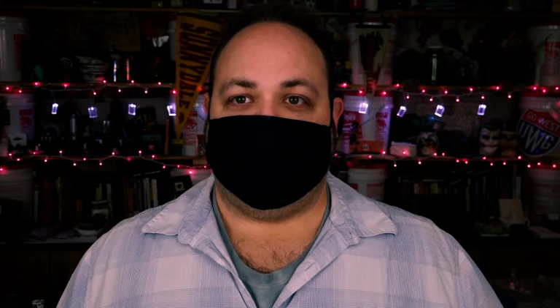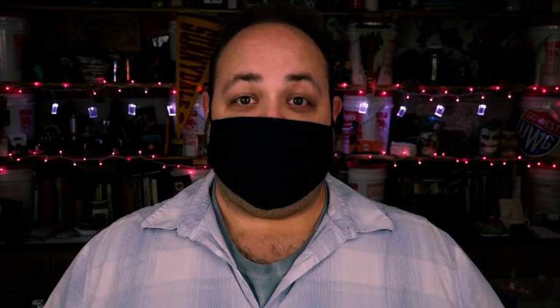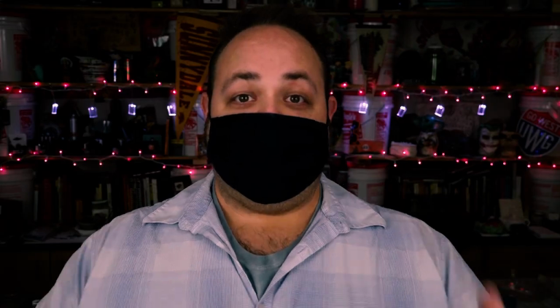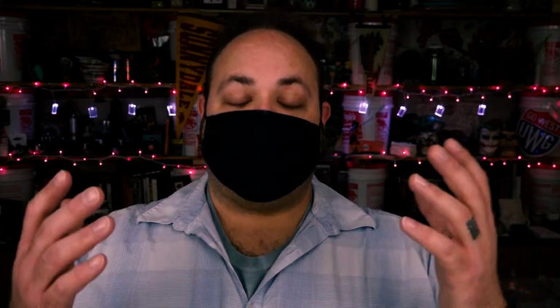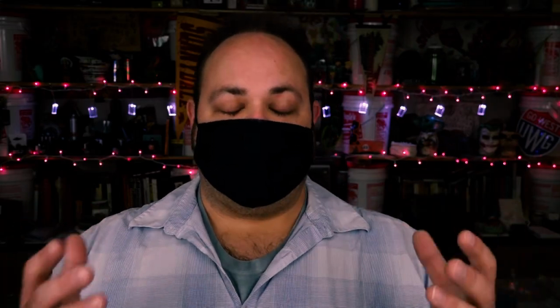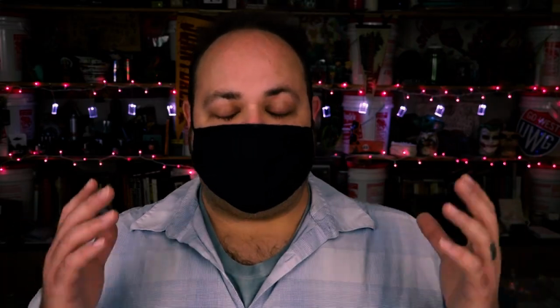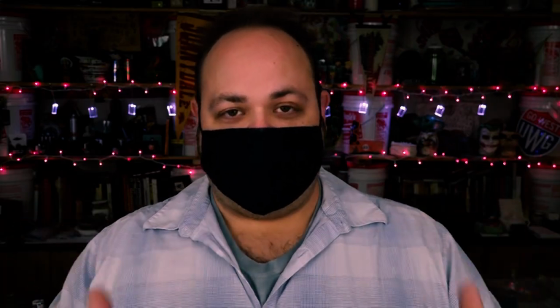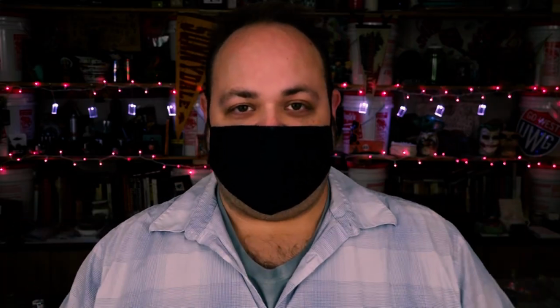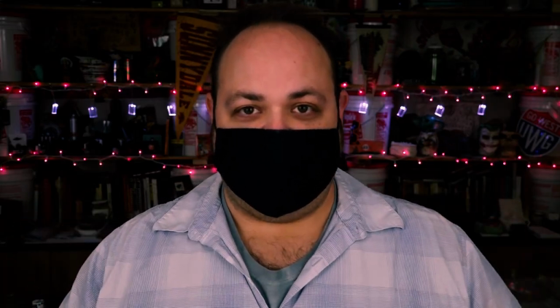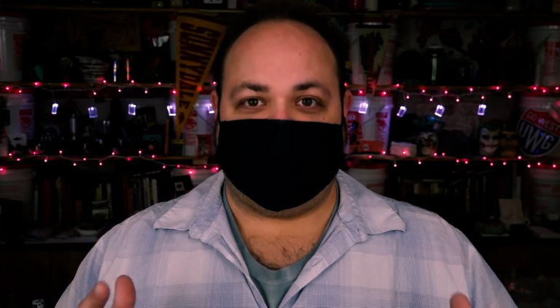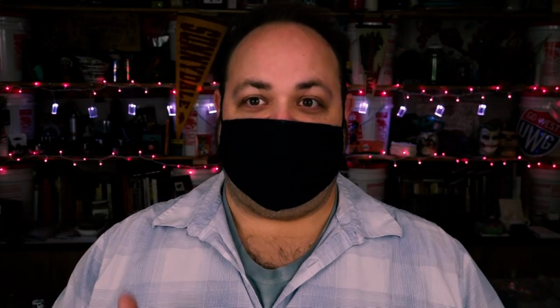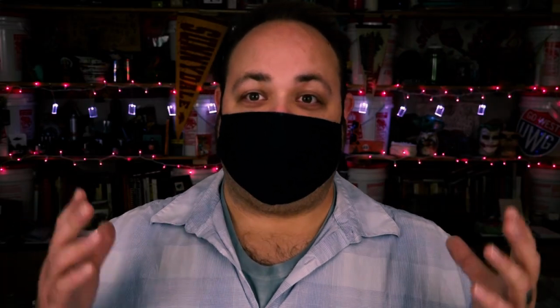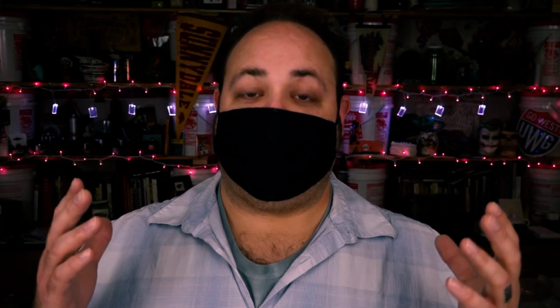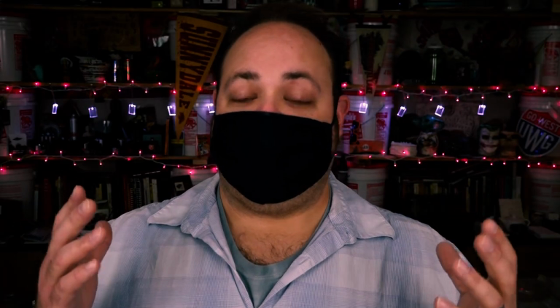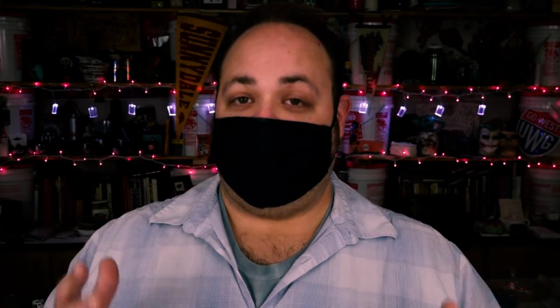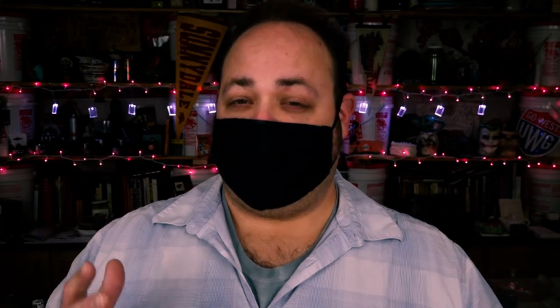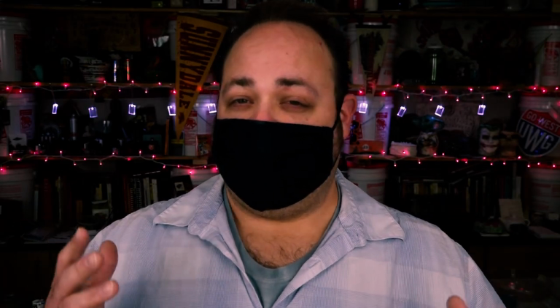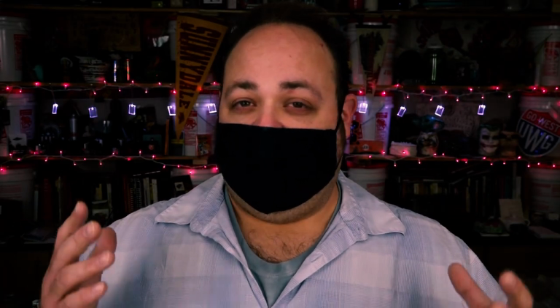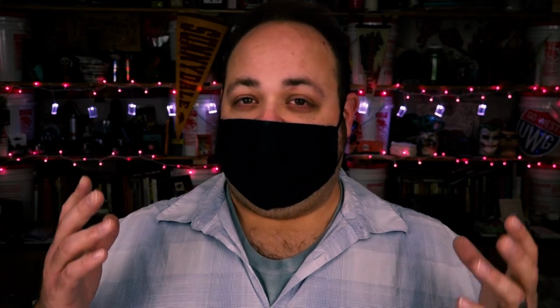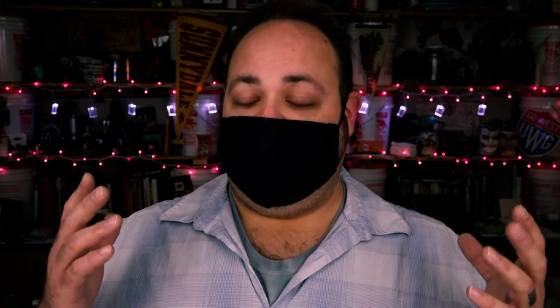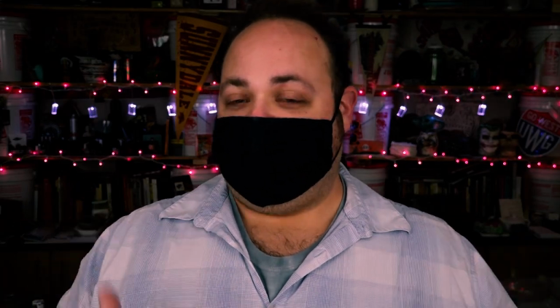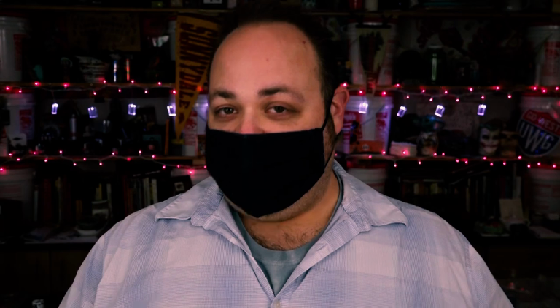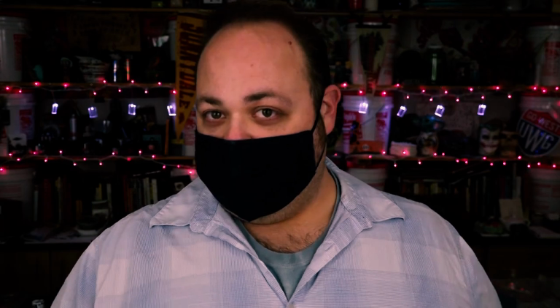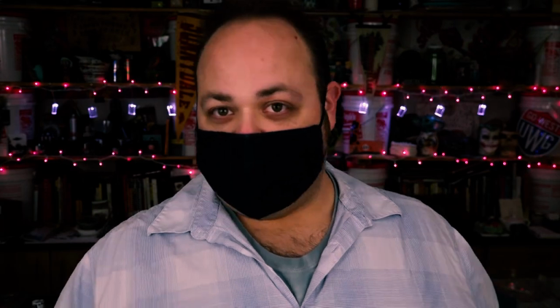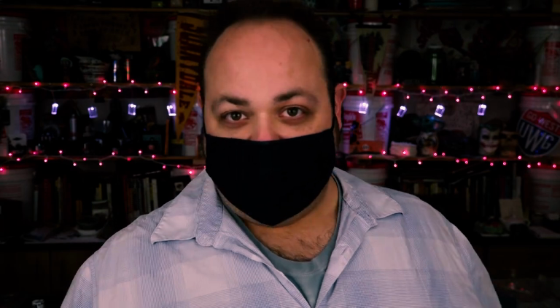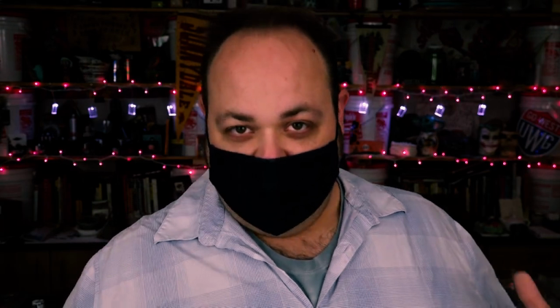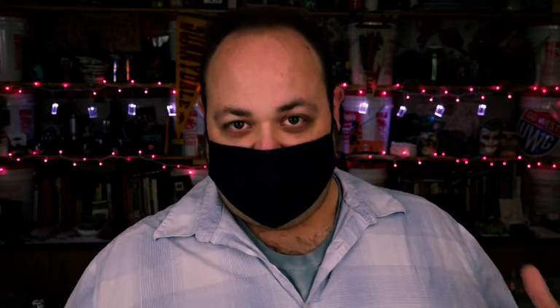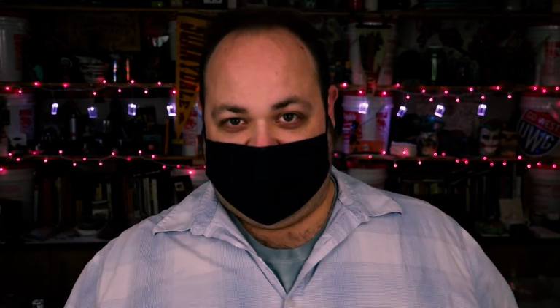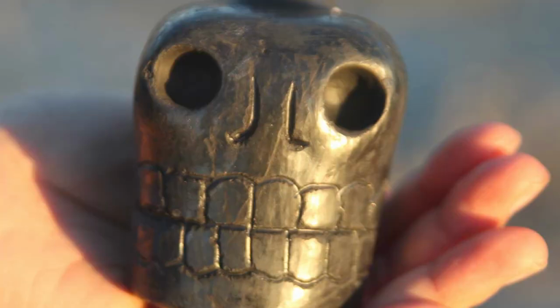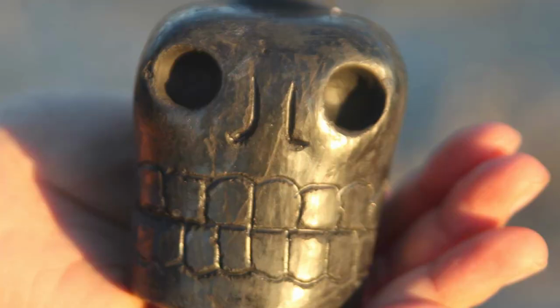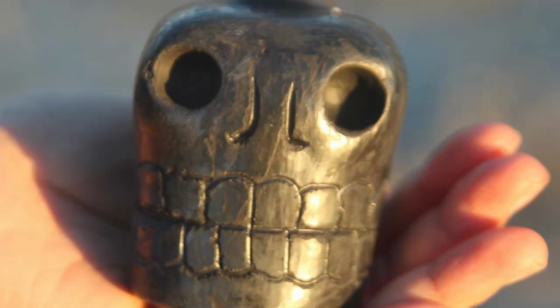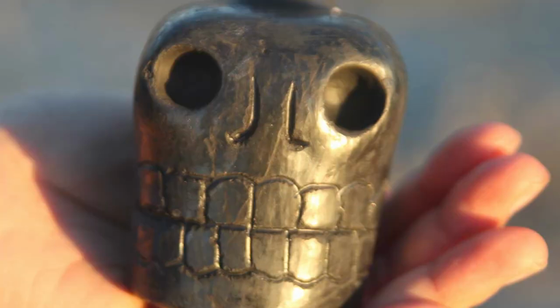Hey class, welcome back. Mr. G here. Today I'm going to go over the death whistle from Aztec culture.